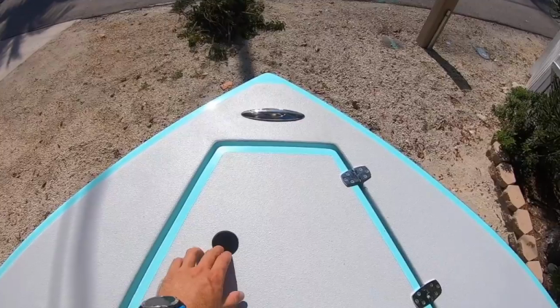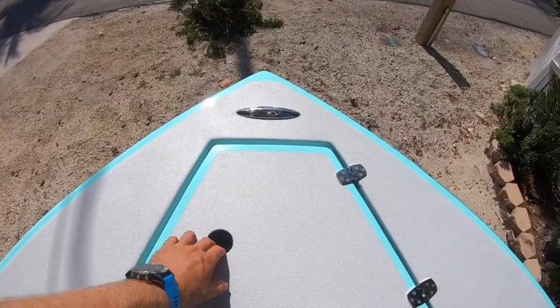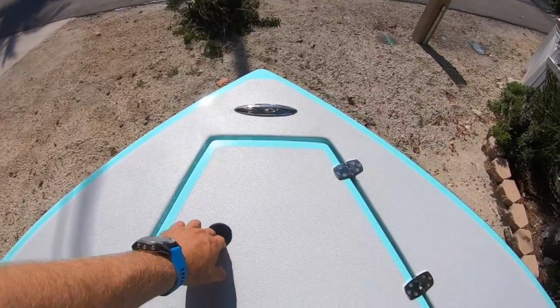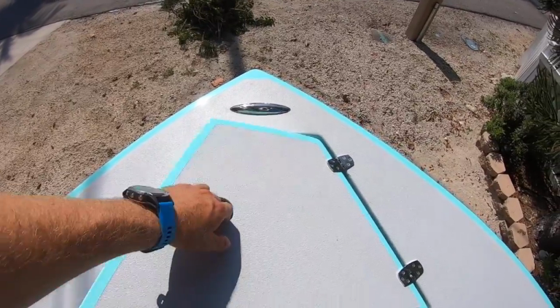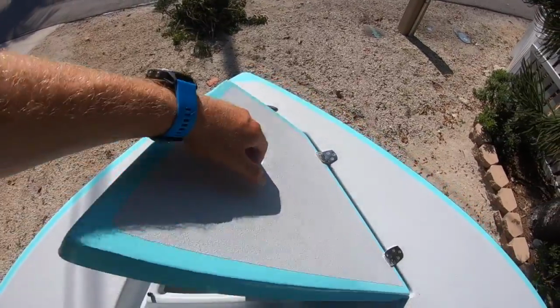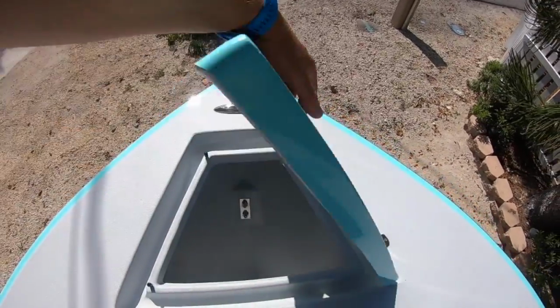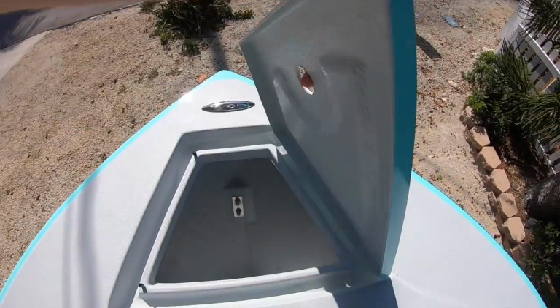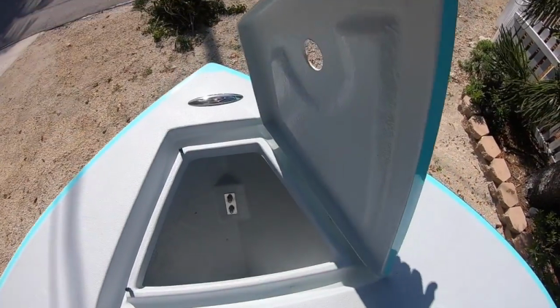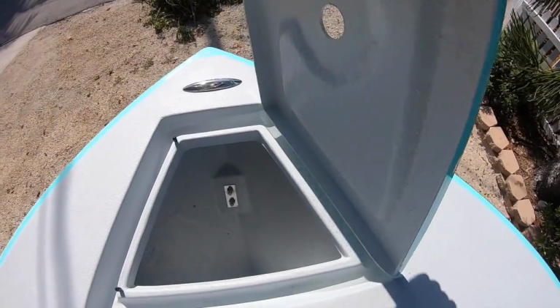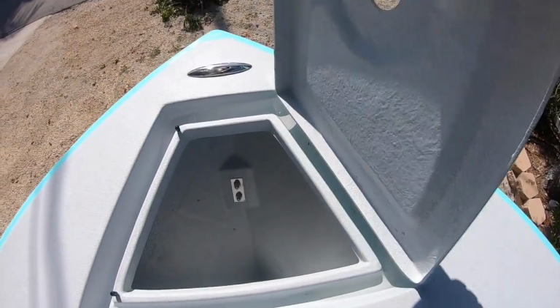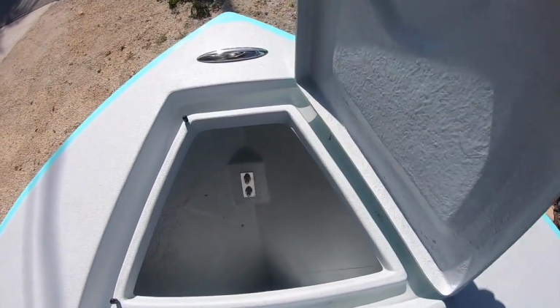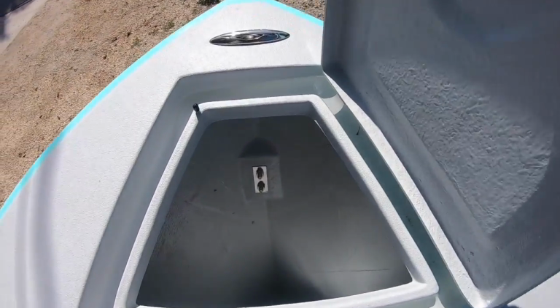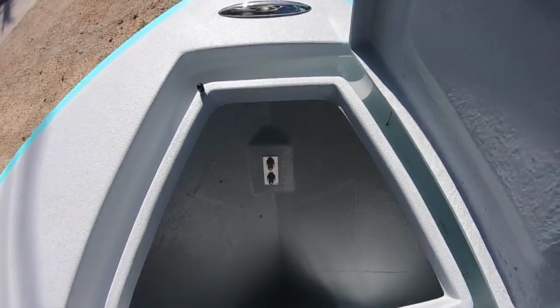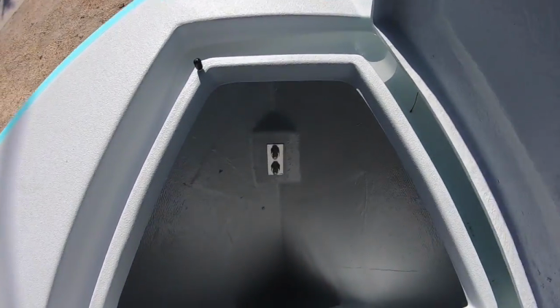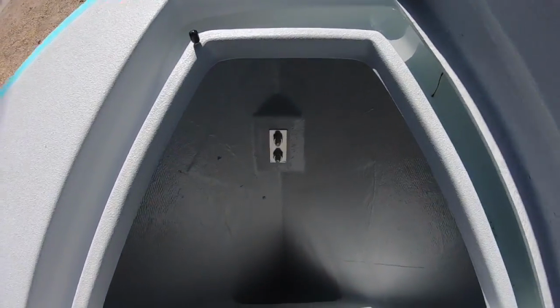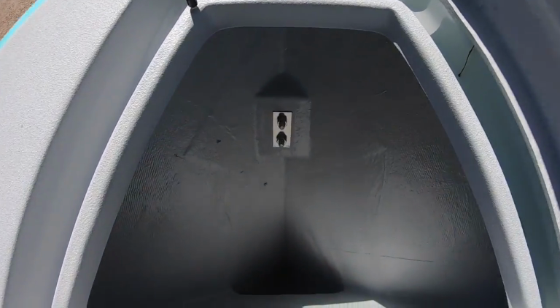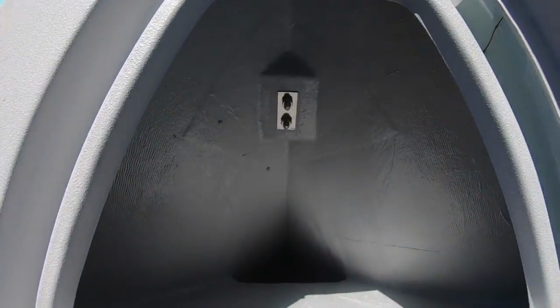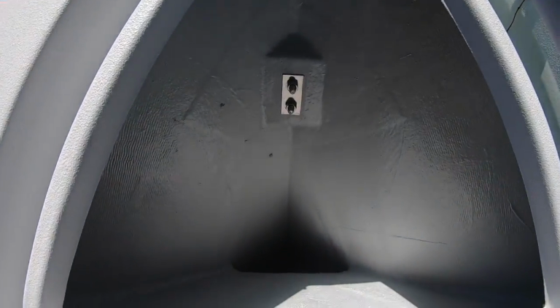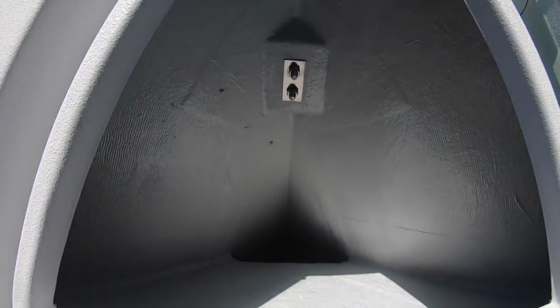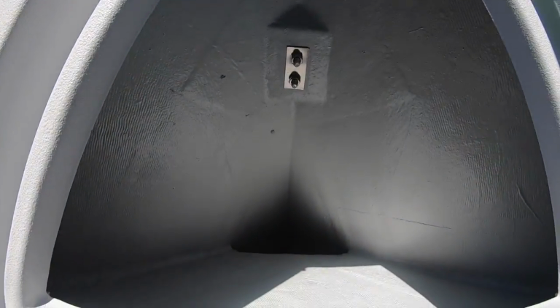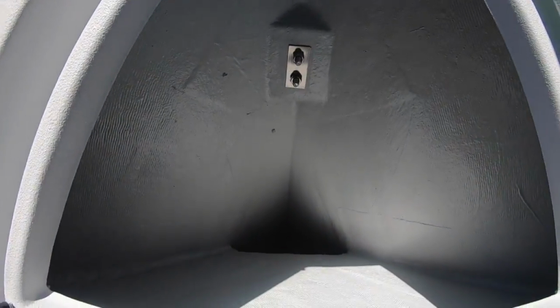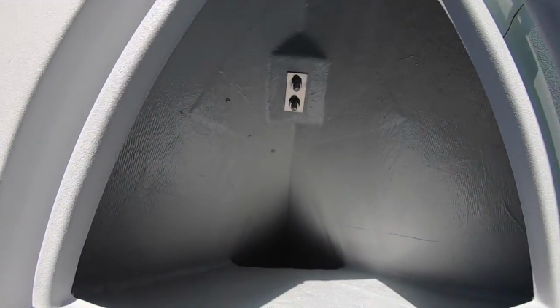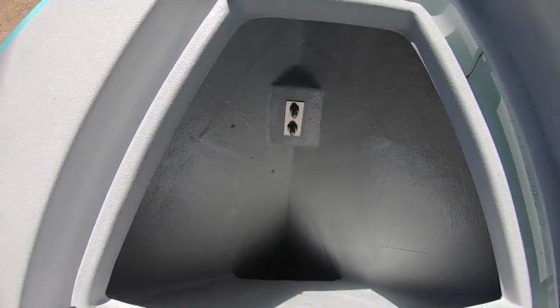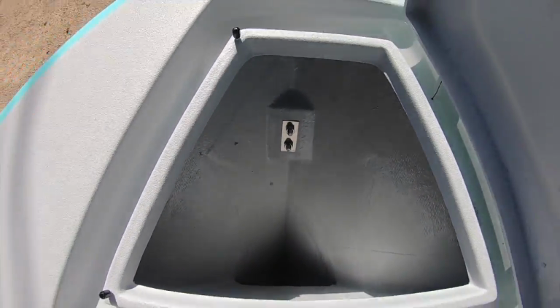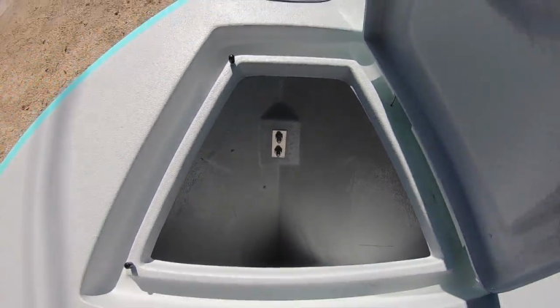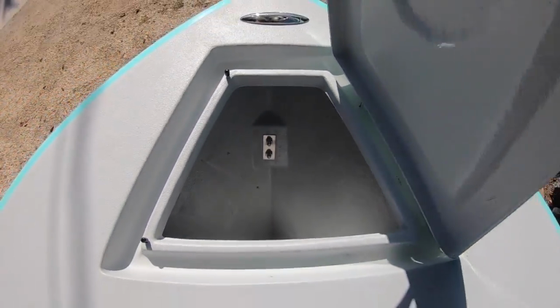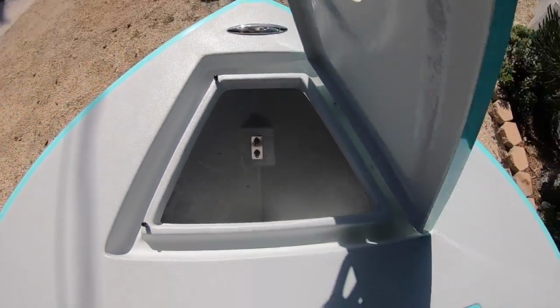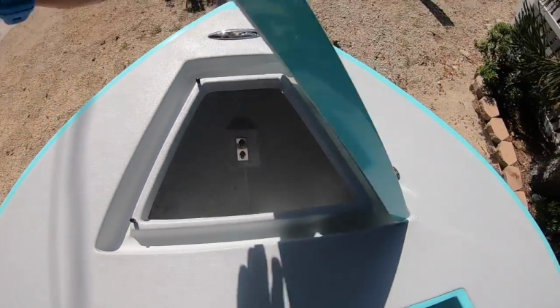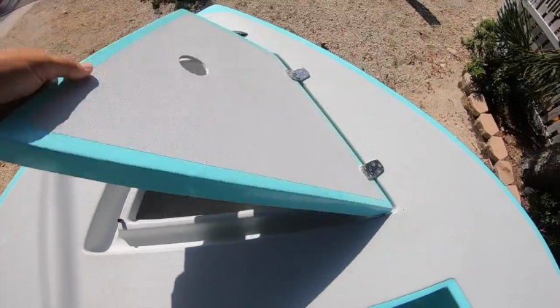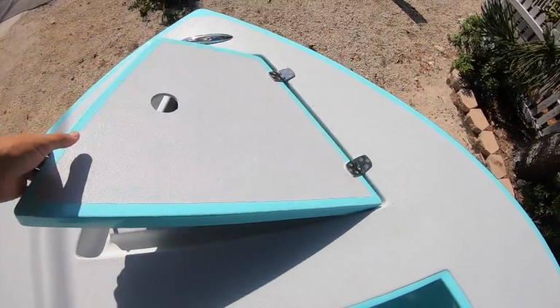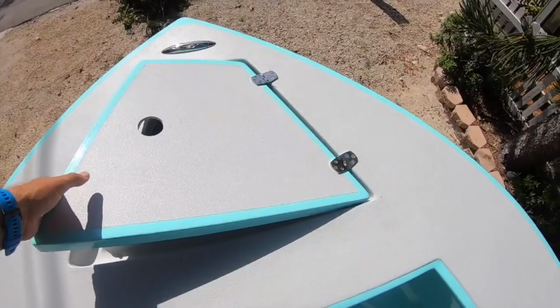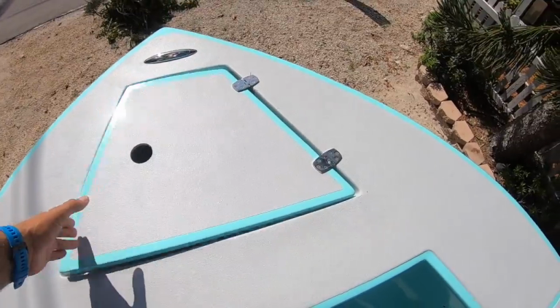Up front you have a big anchor hatch — look how big that thing is.